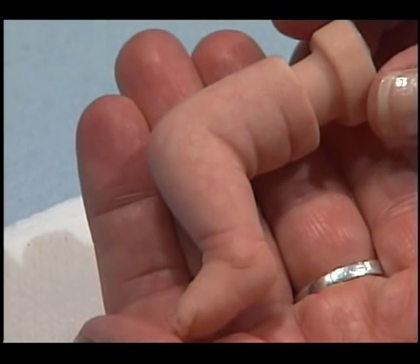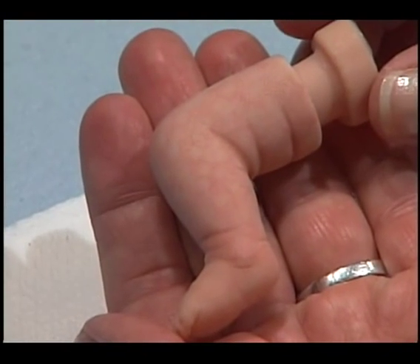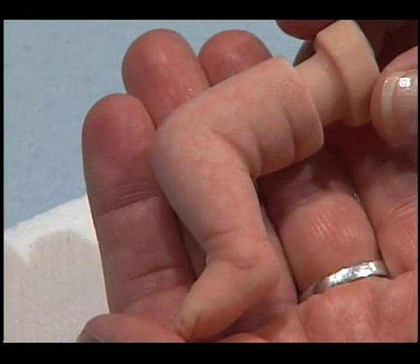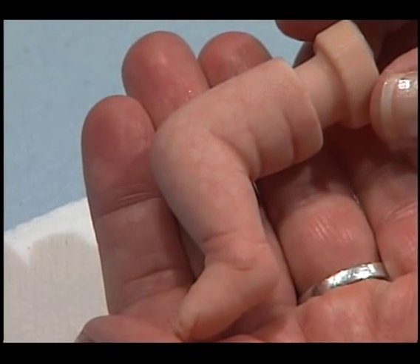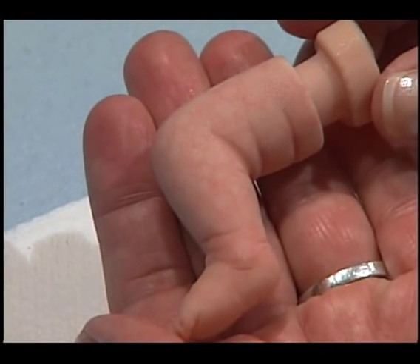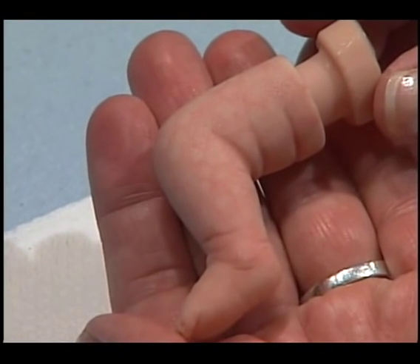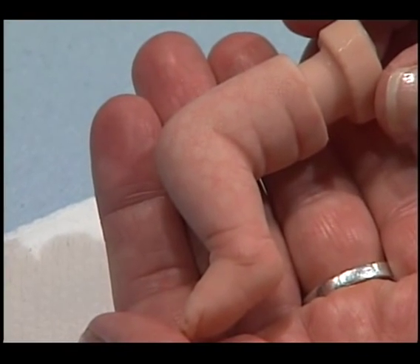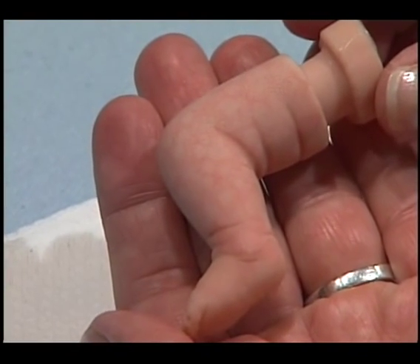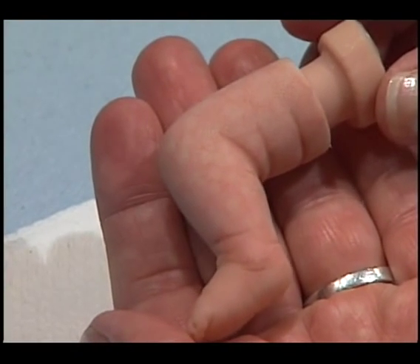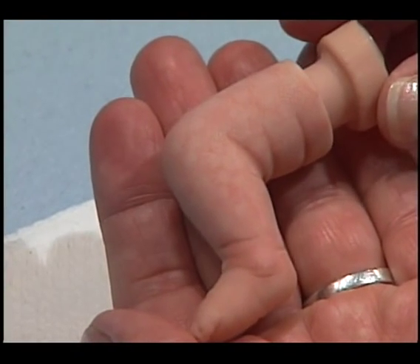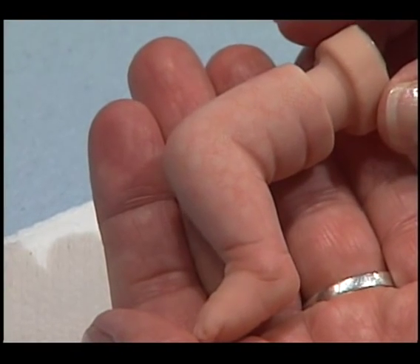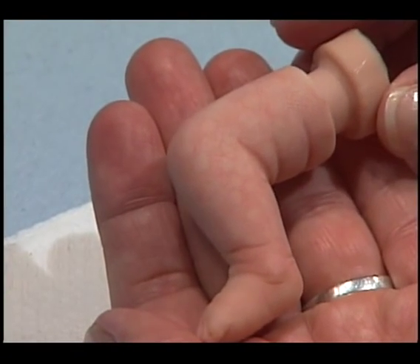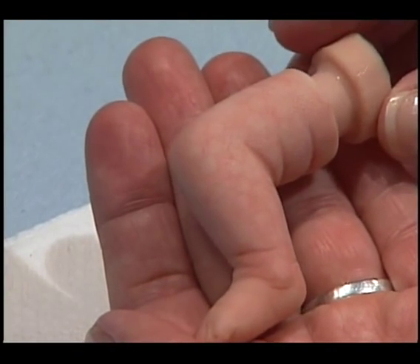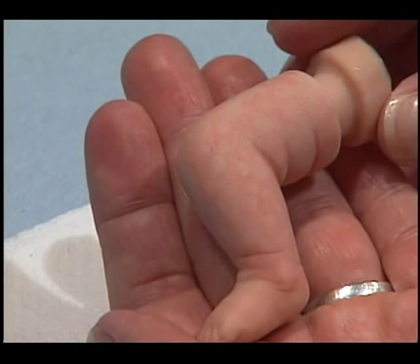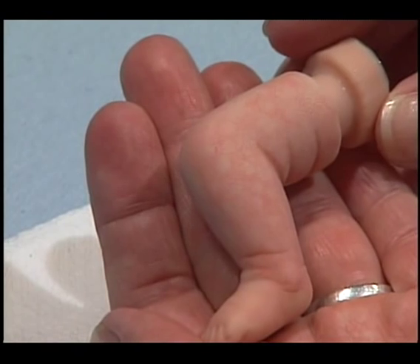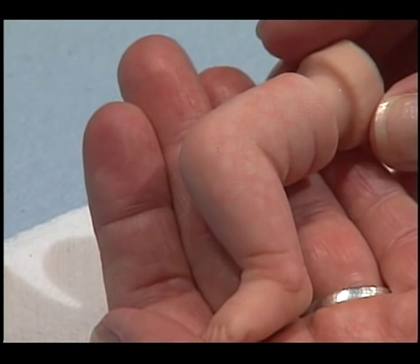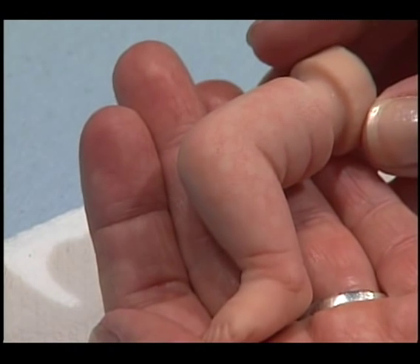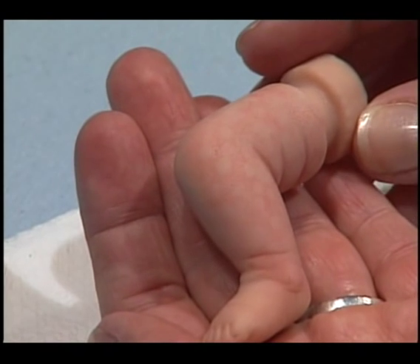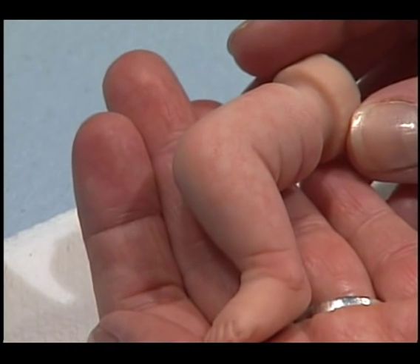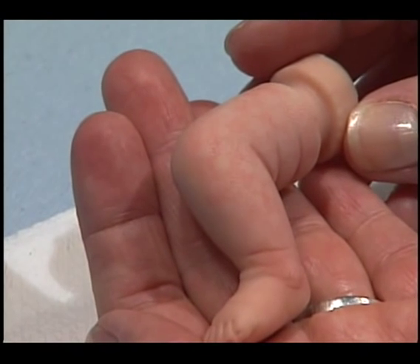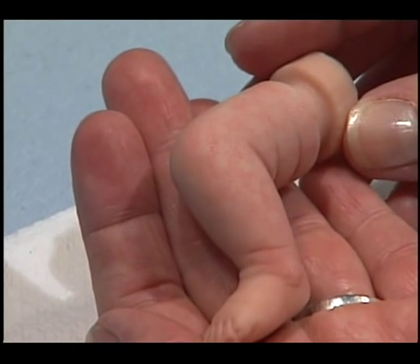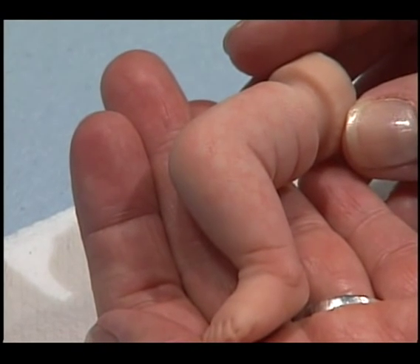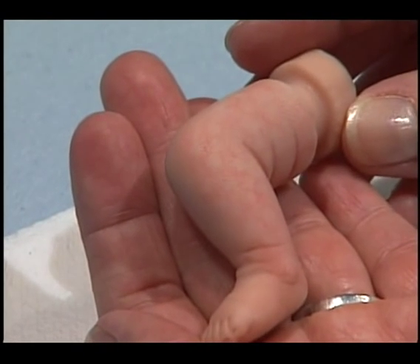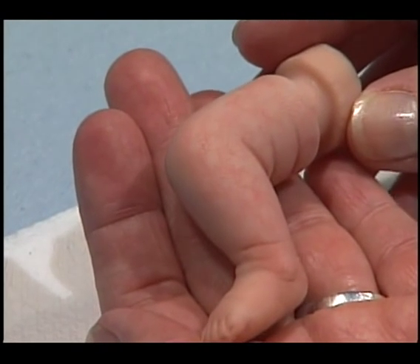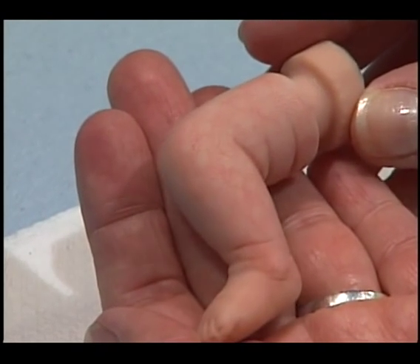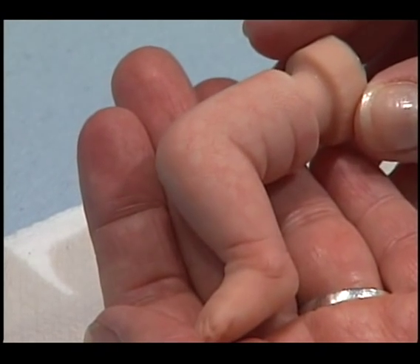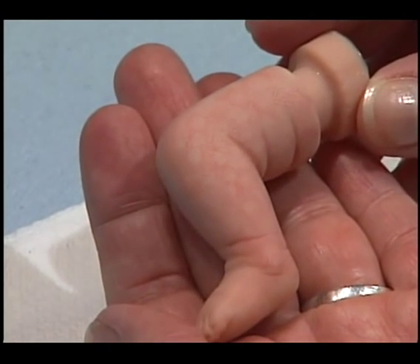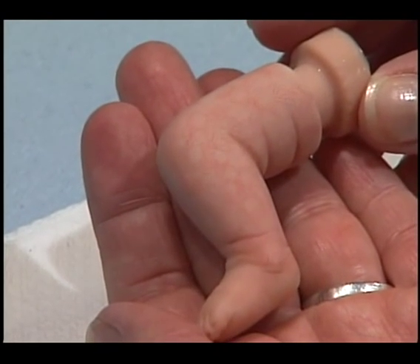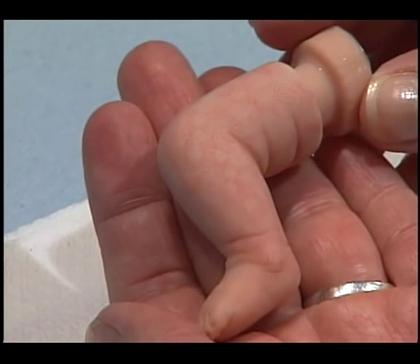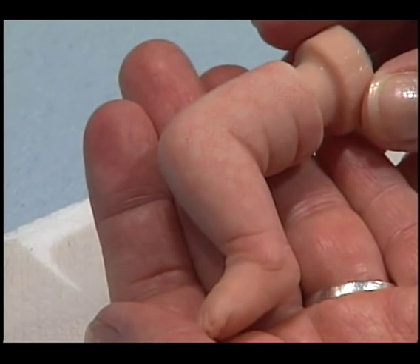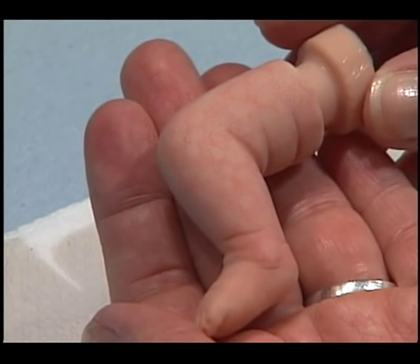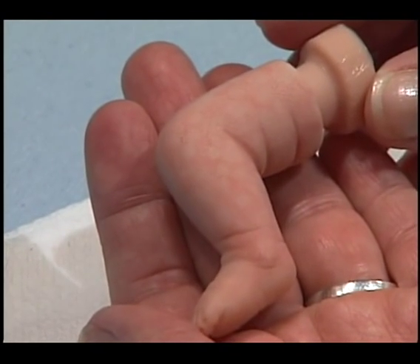This is what it looks like when you've painted the crease and the wrinkles on the limbs. Now you'll do the same thing for the arms of course.